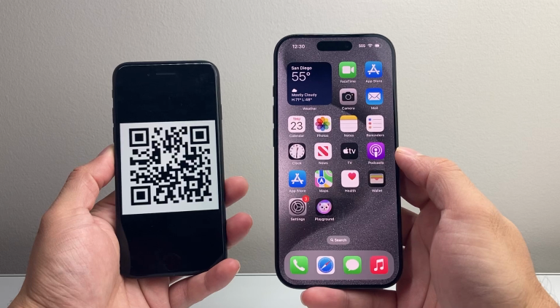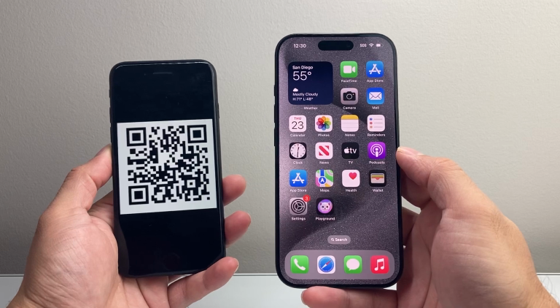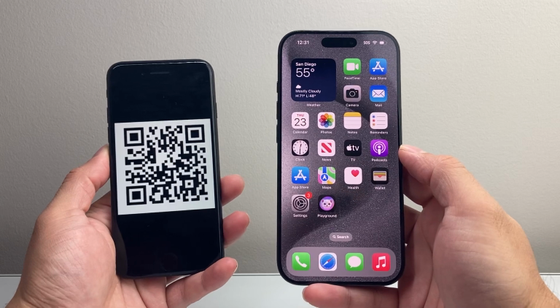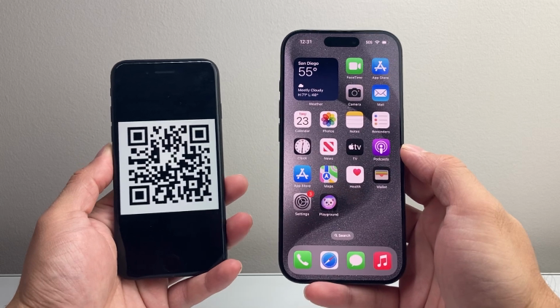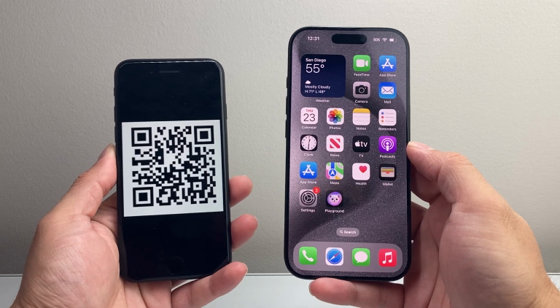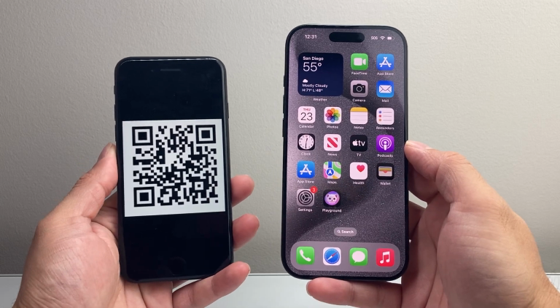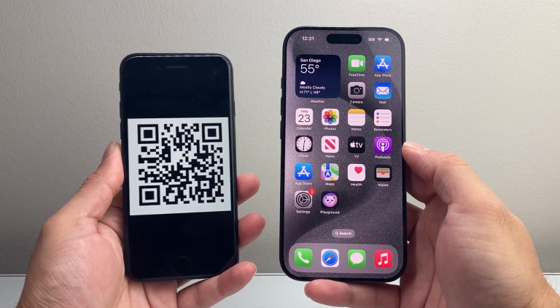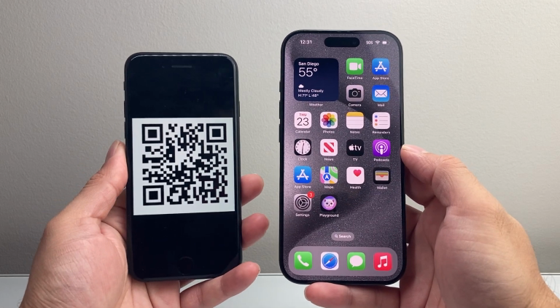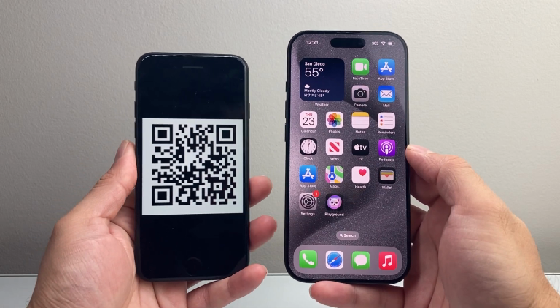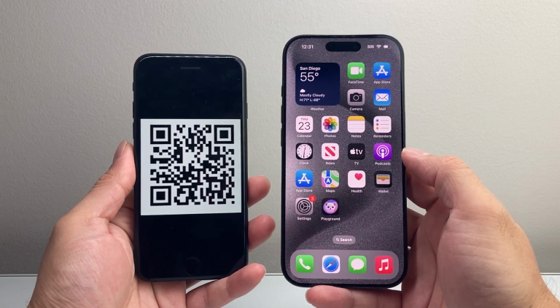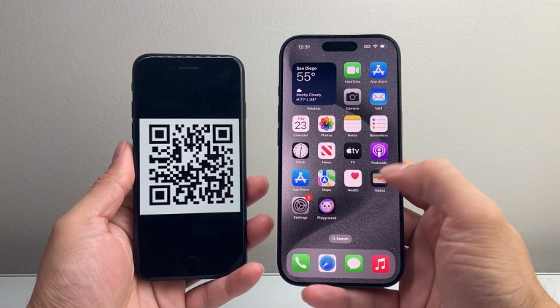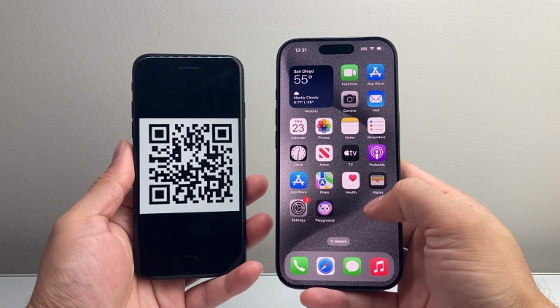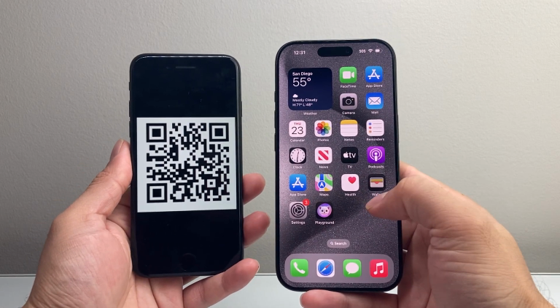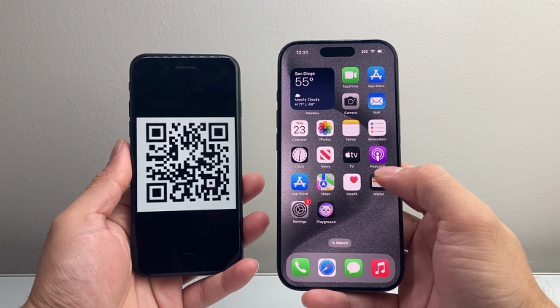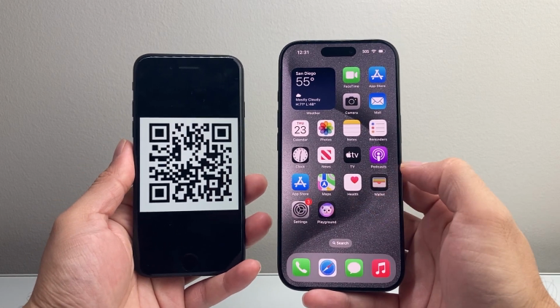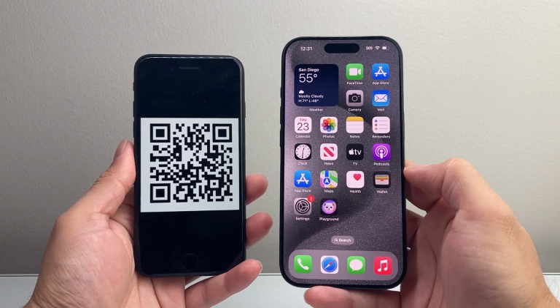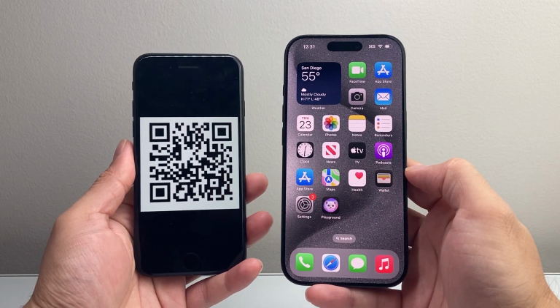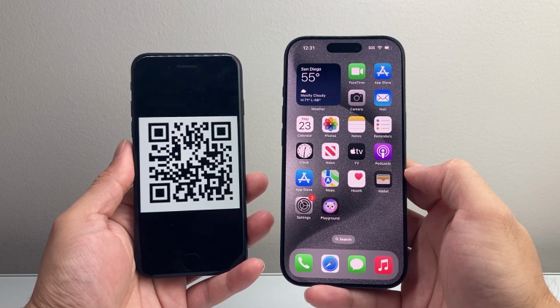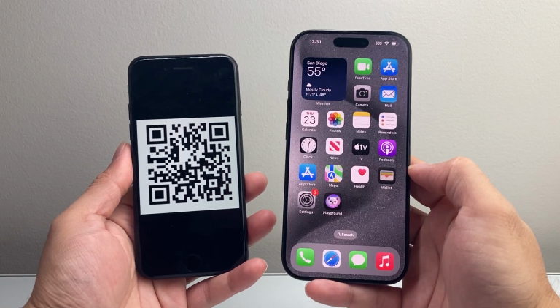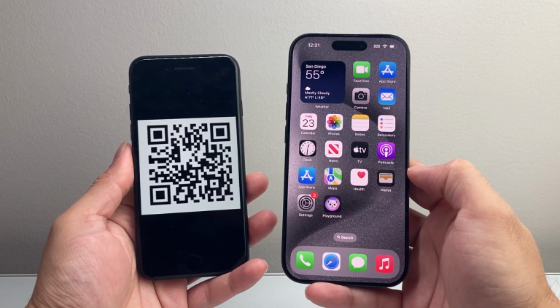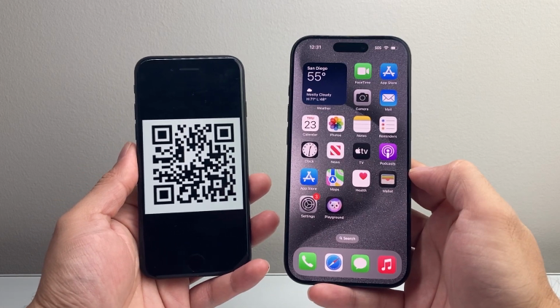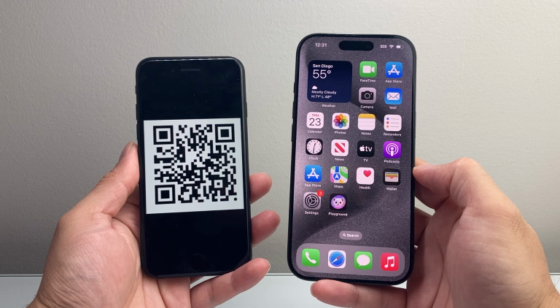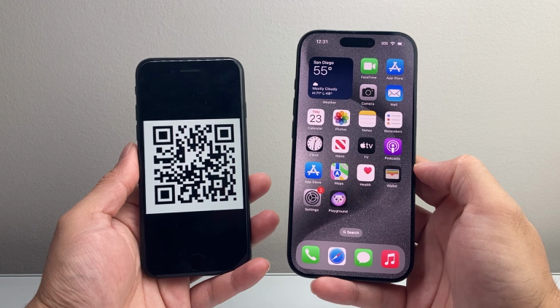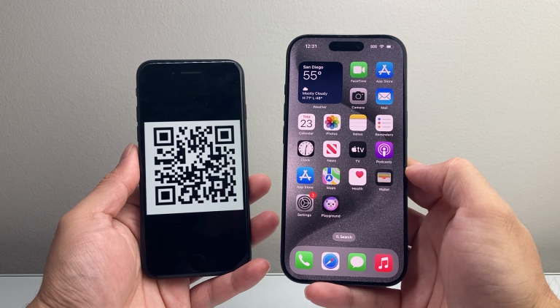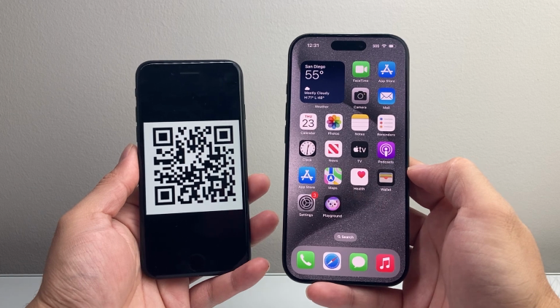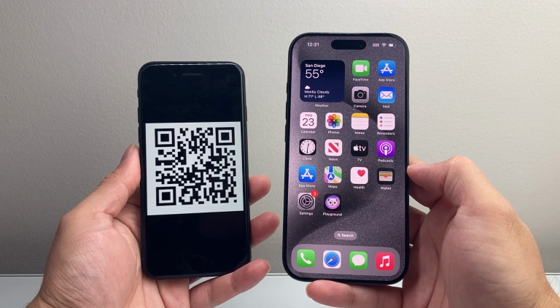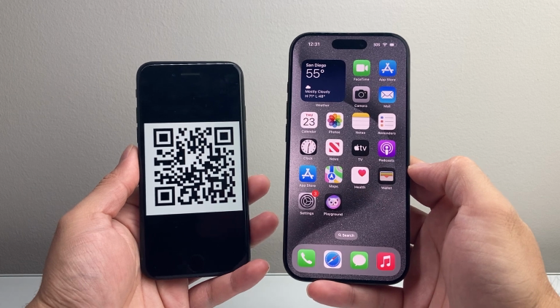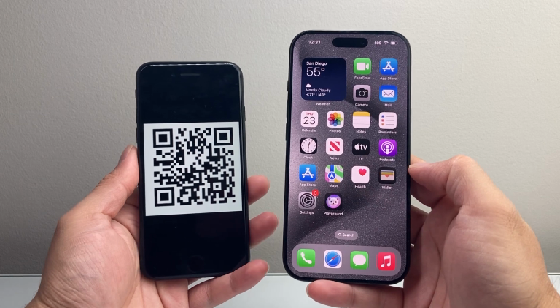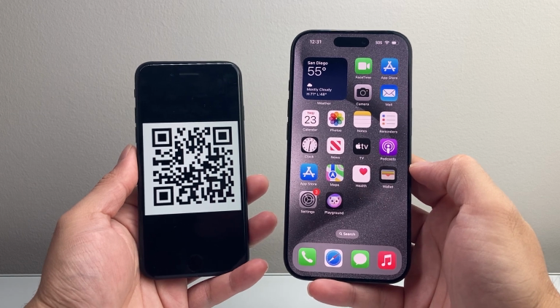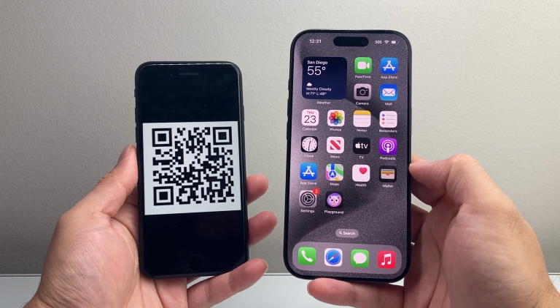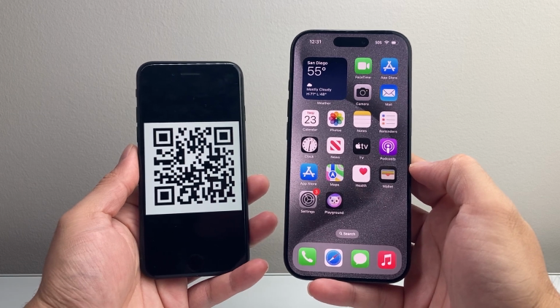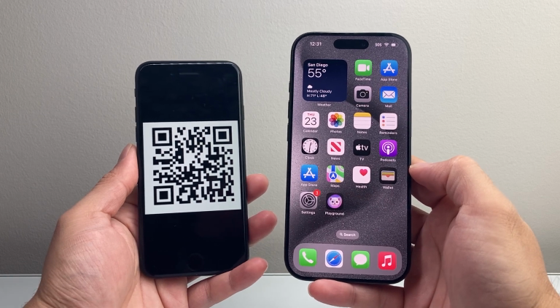Hey everyone, TechnoMenture here with a video for you guys. In today's video I'm going to show you how to scan a QR code using your iPhone. So let's get started.